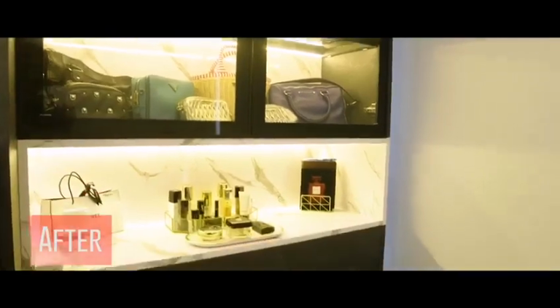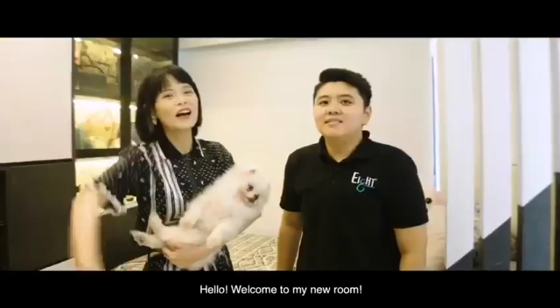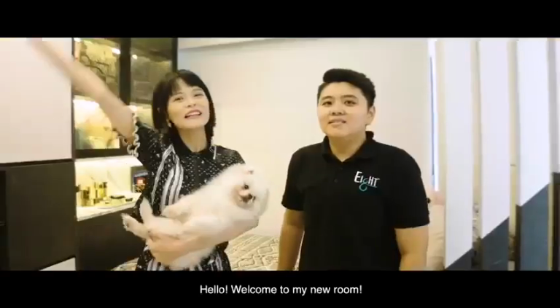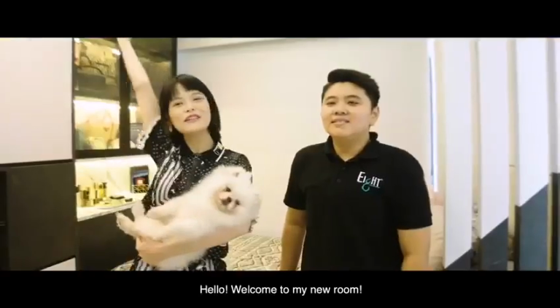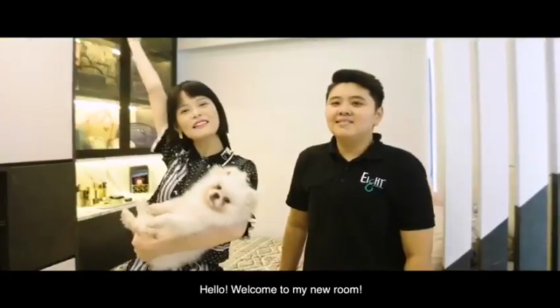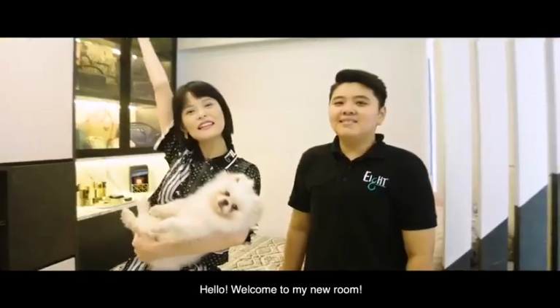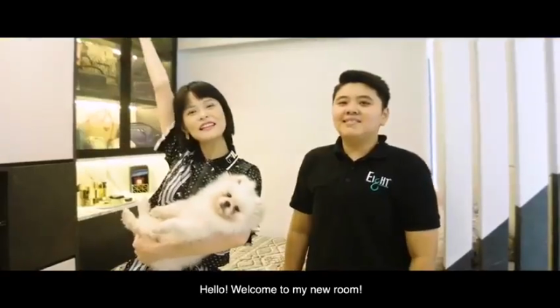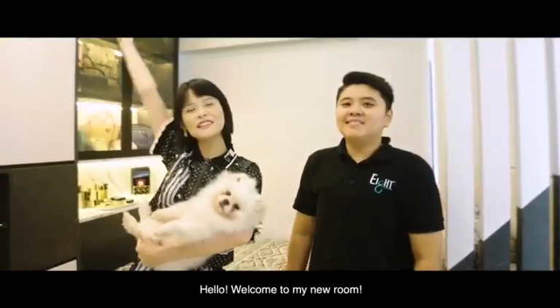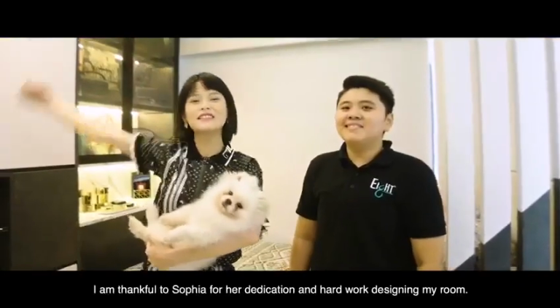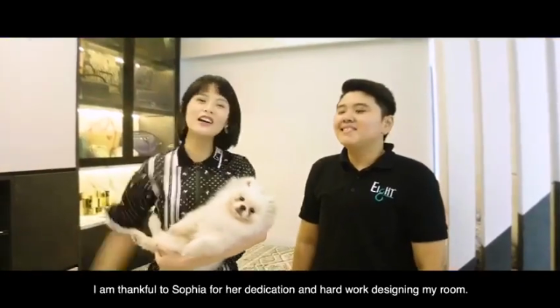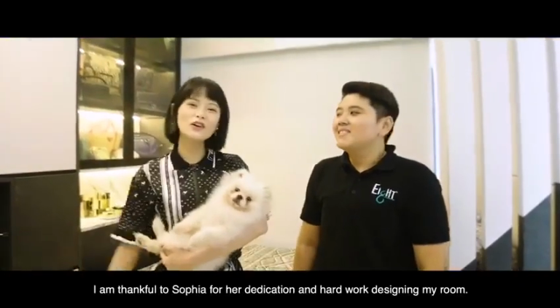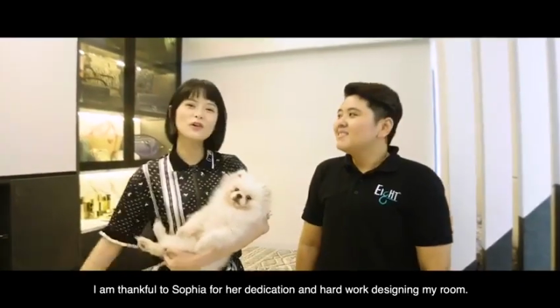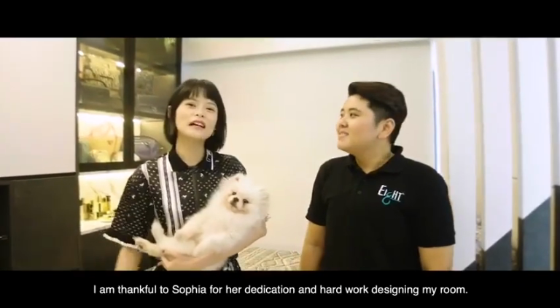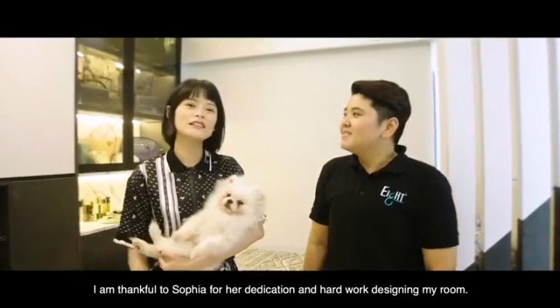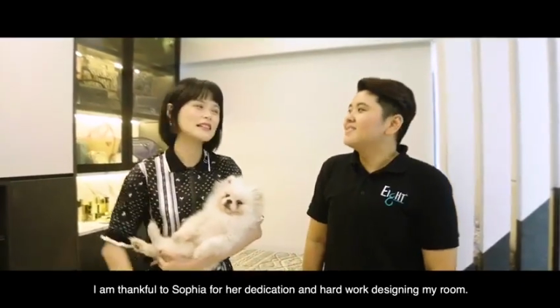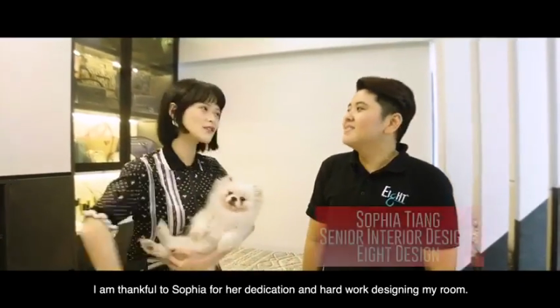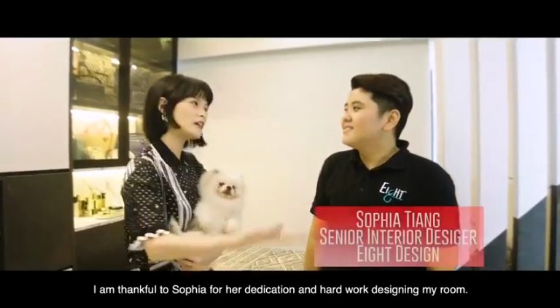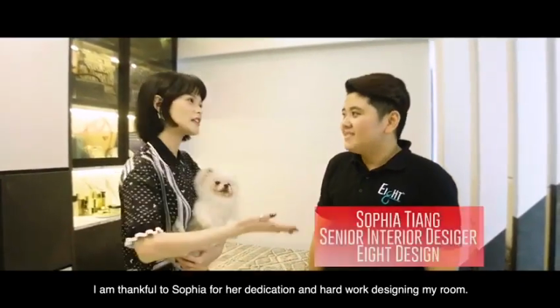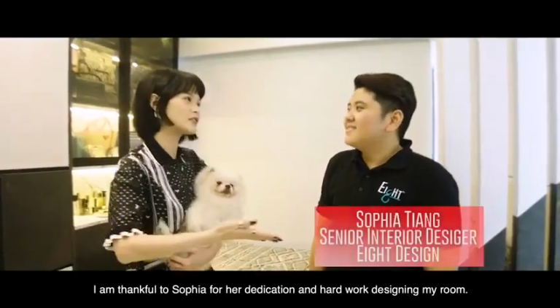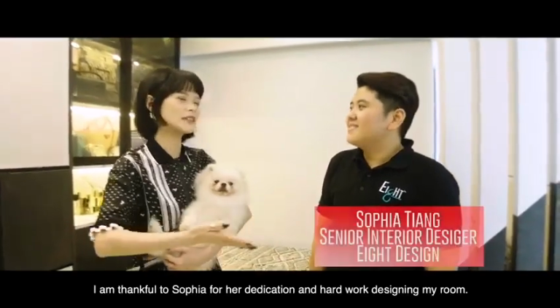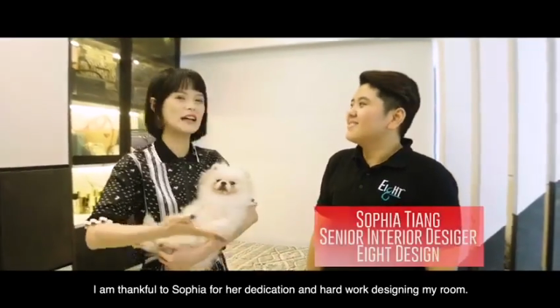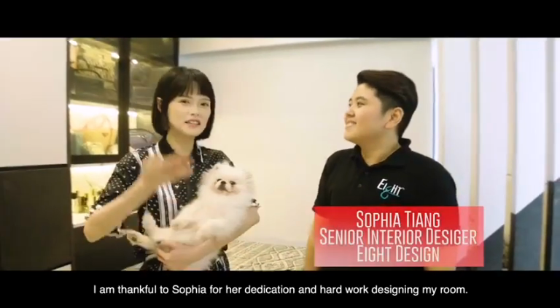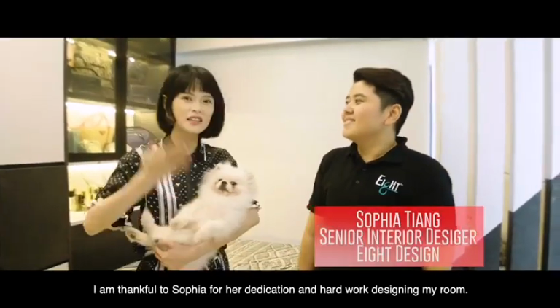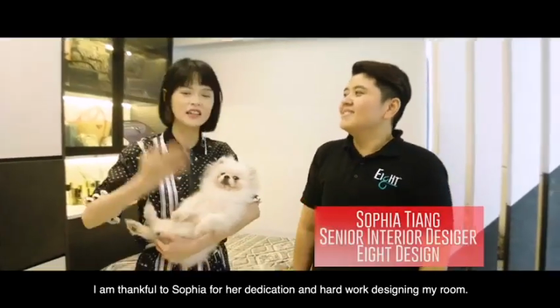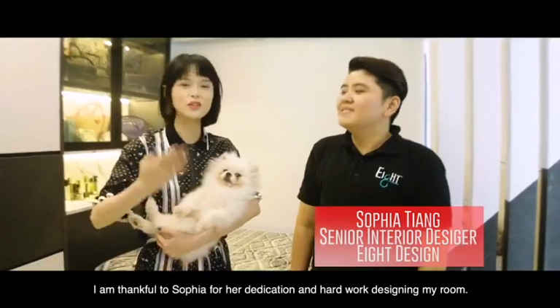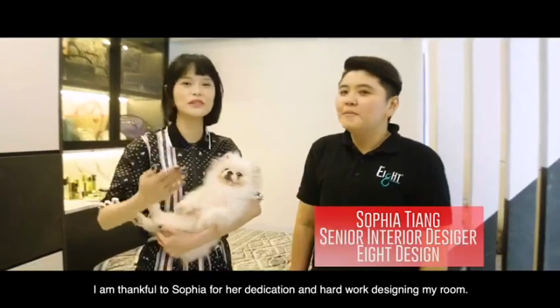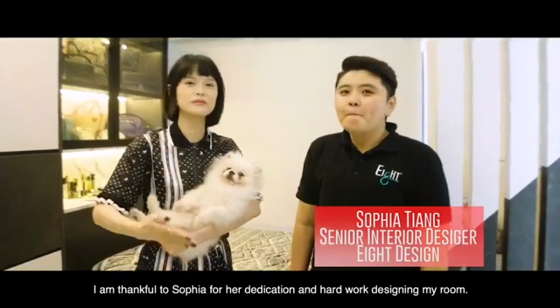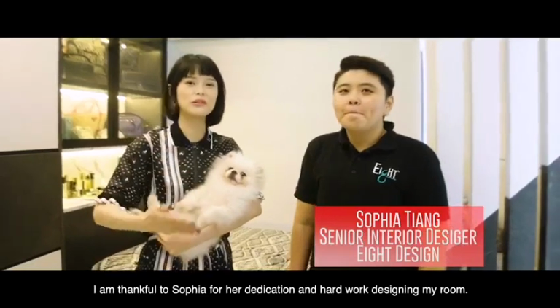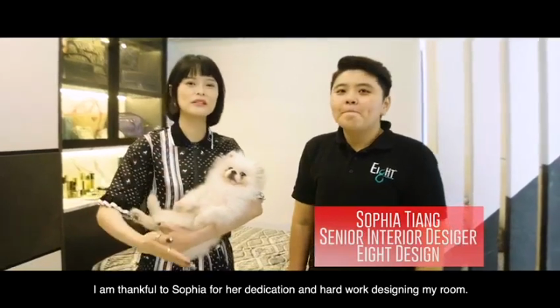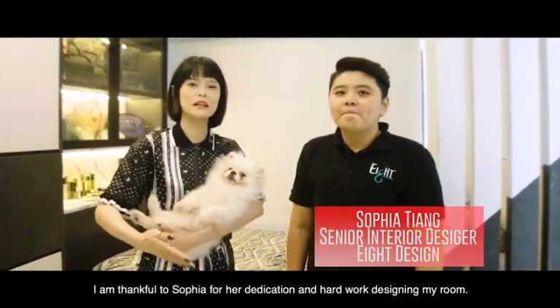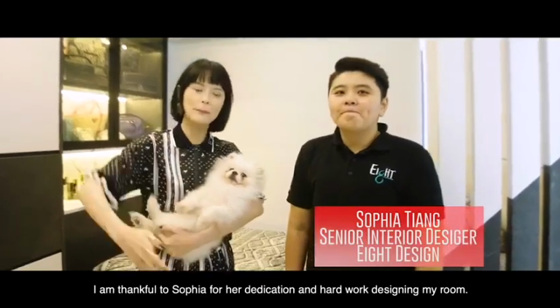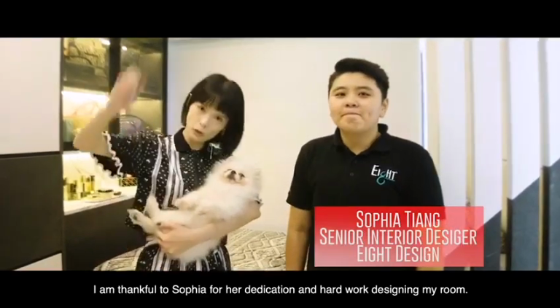Hi everyone, welcome to my room! I want to thank Sophia because she really has a lot of passion for my design and she brought me some great ideas.